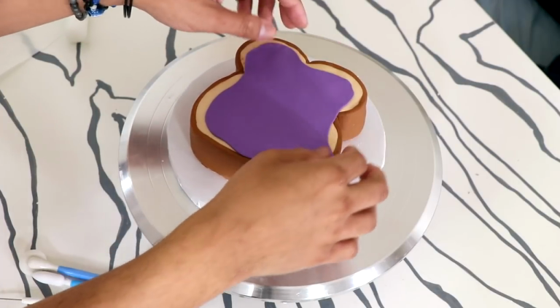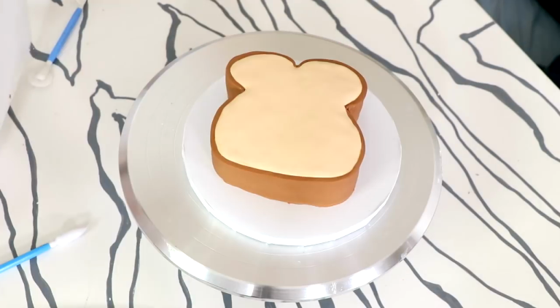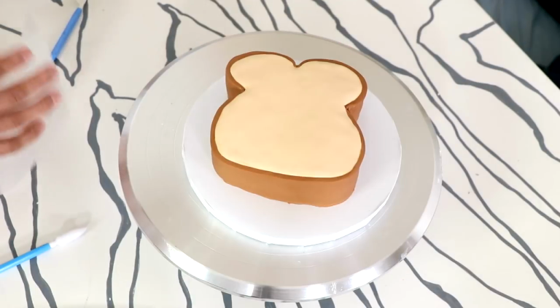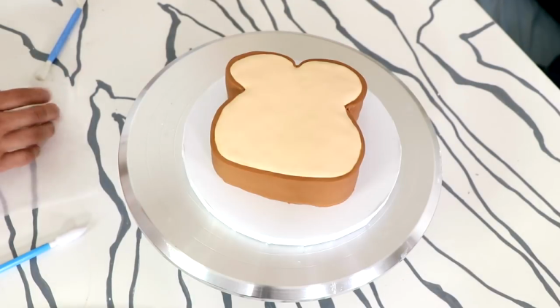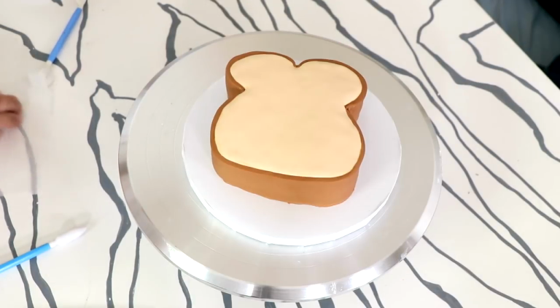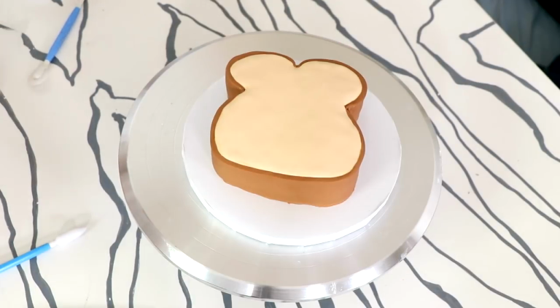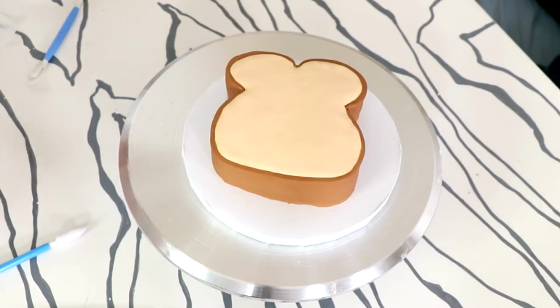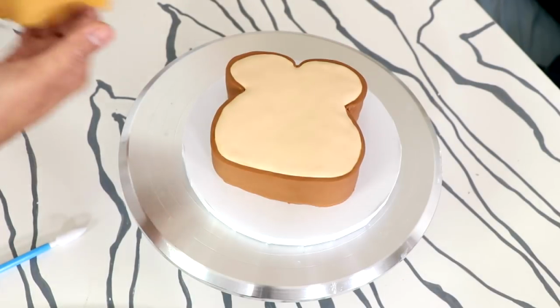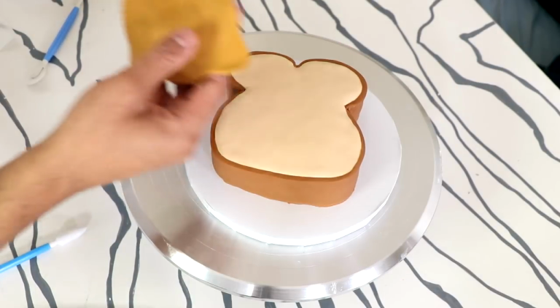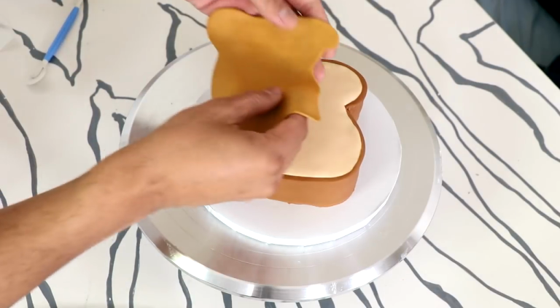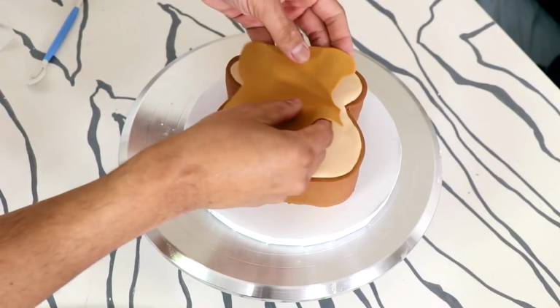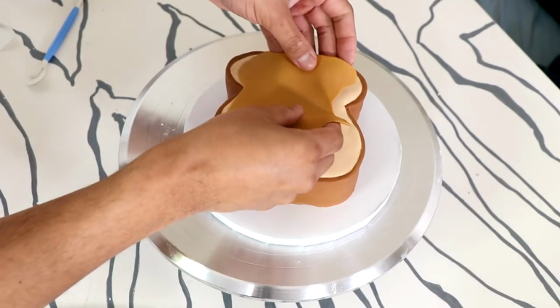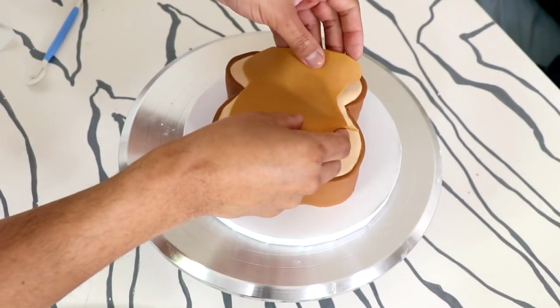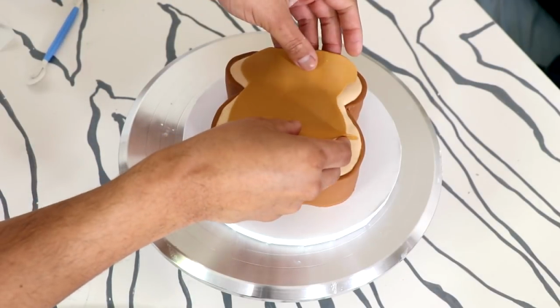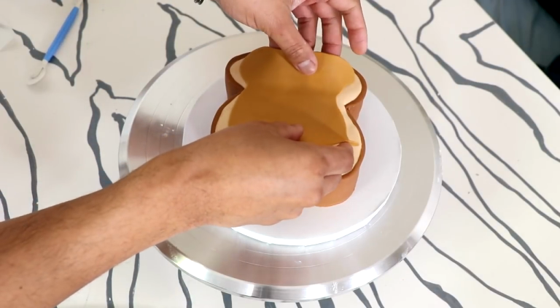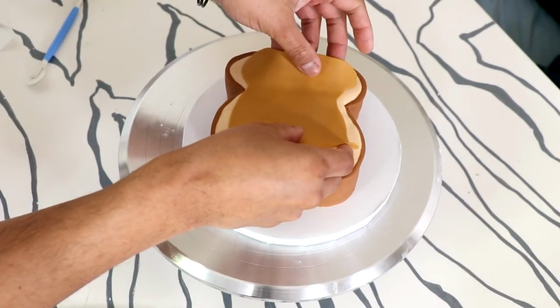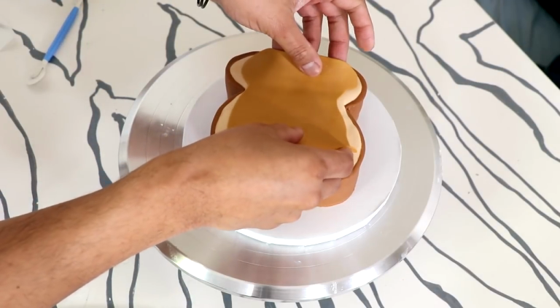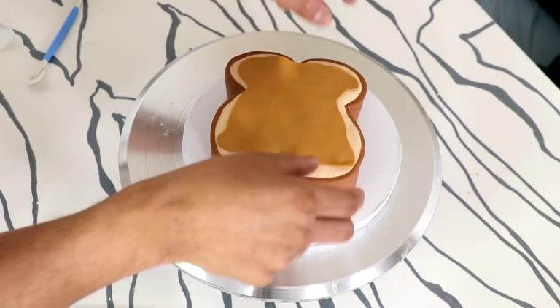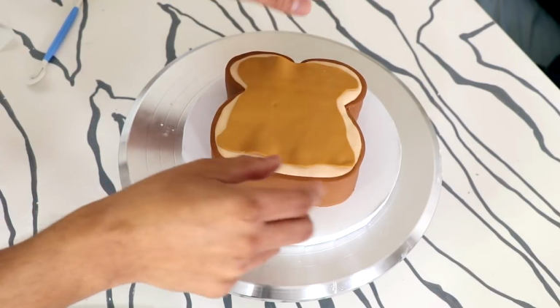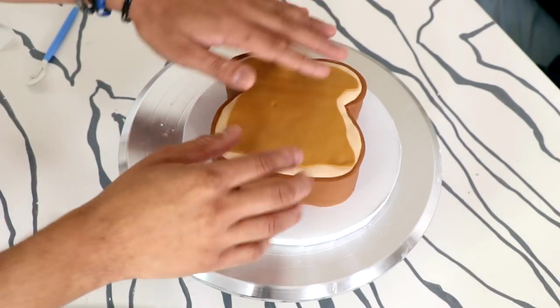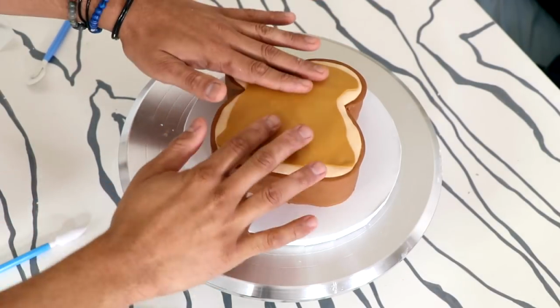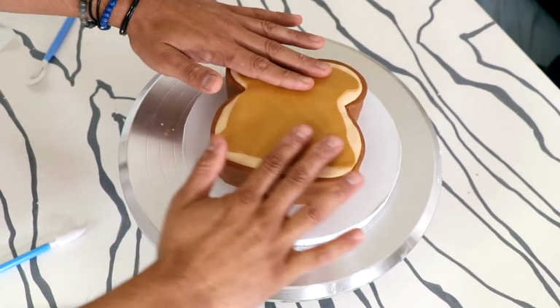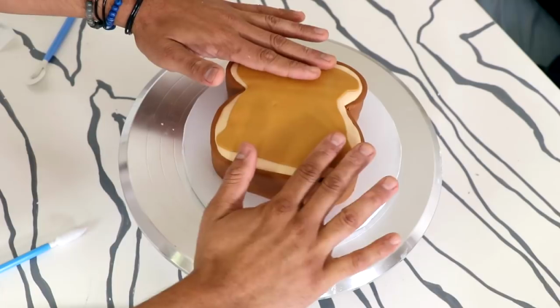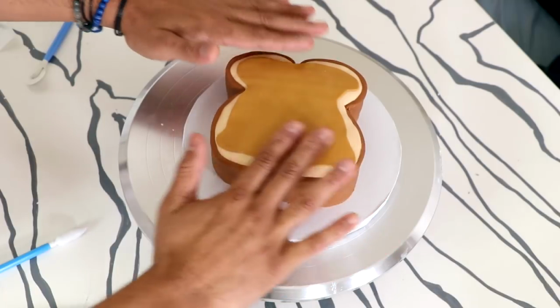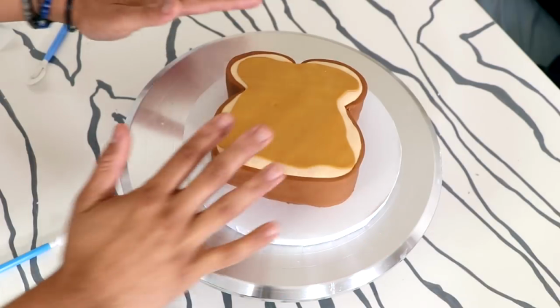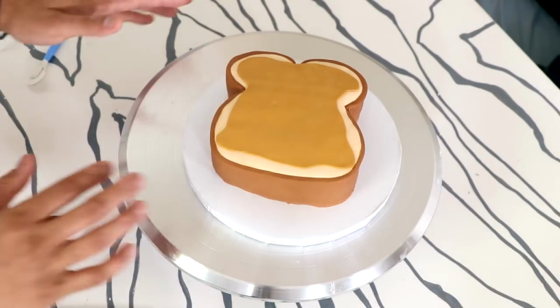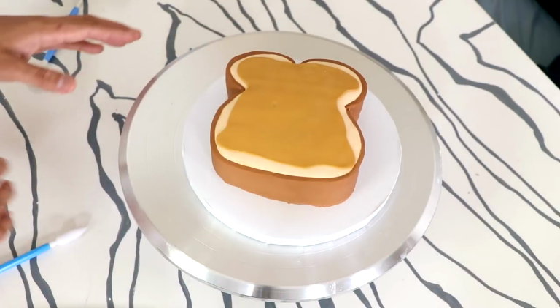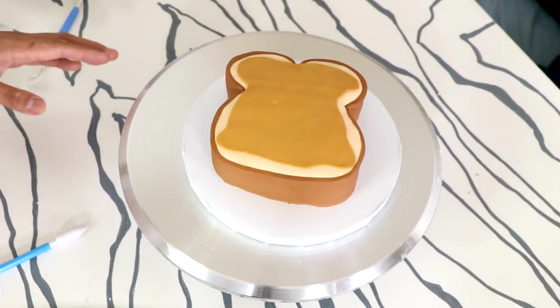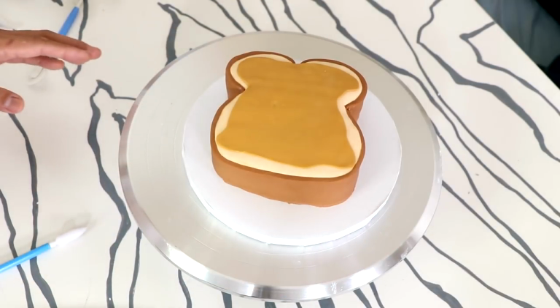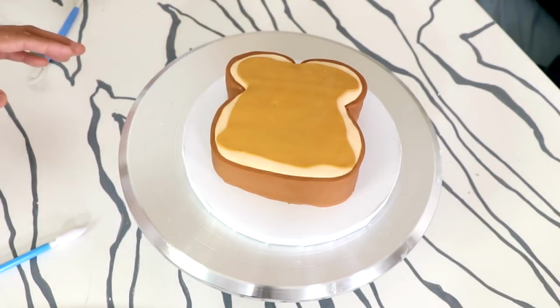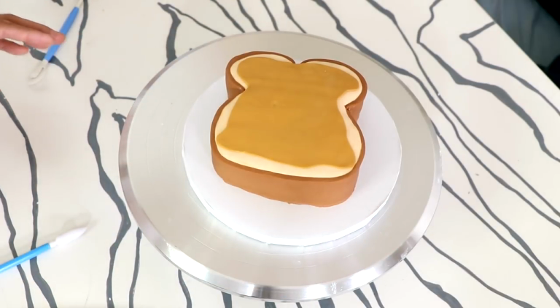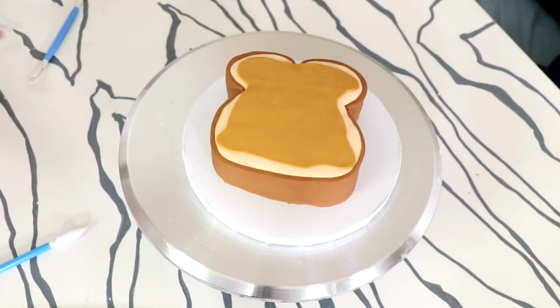I rolled out a very thin piece of purple fondant to create the spread jelly, placed that on top of one cake, and then added peanut butter to create the second.